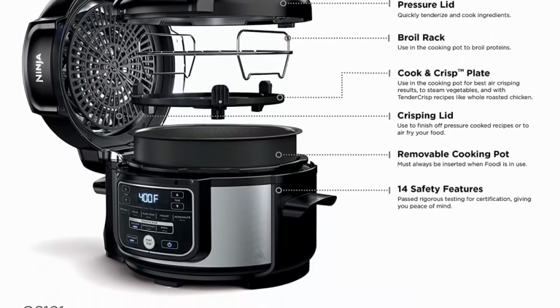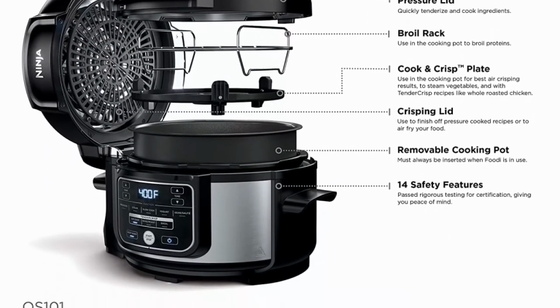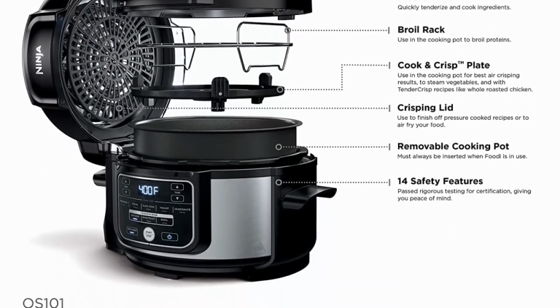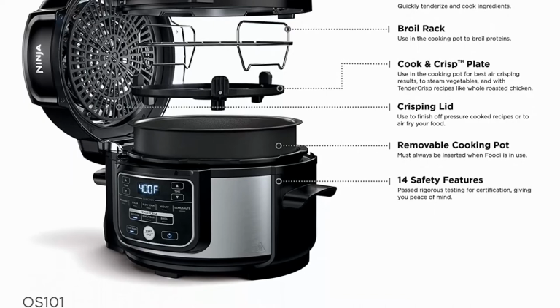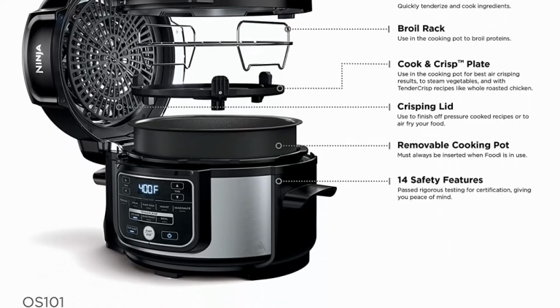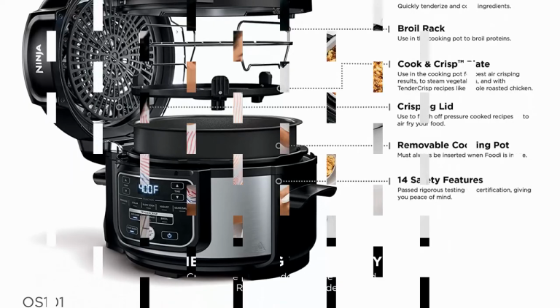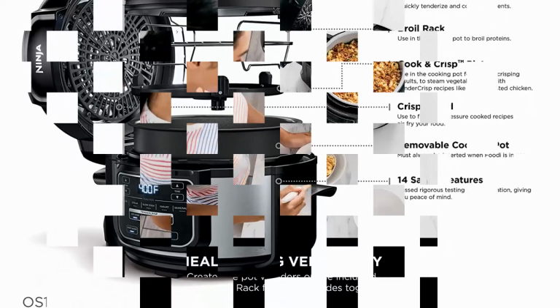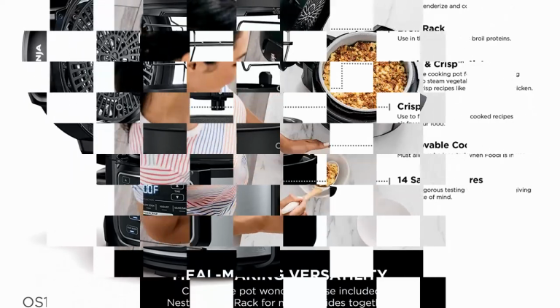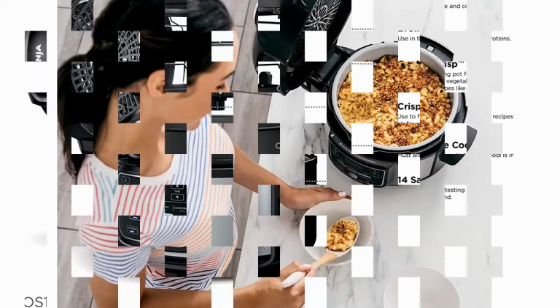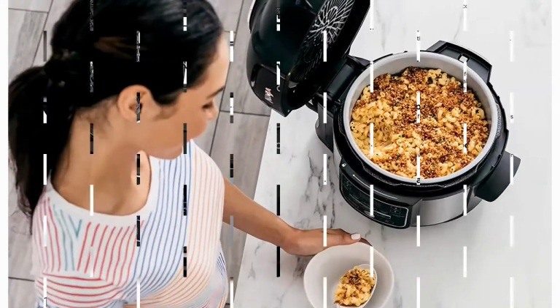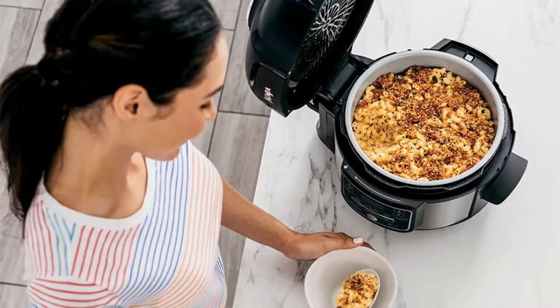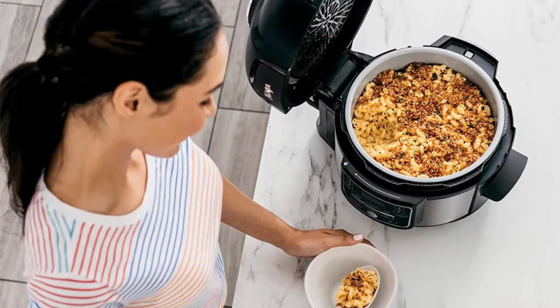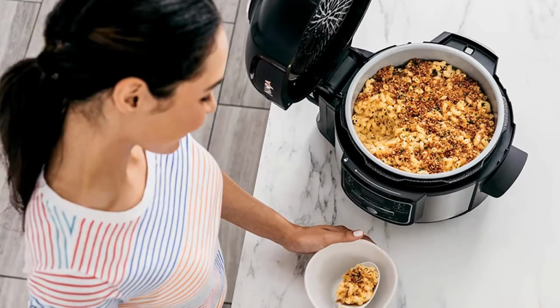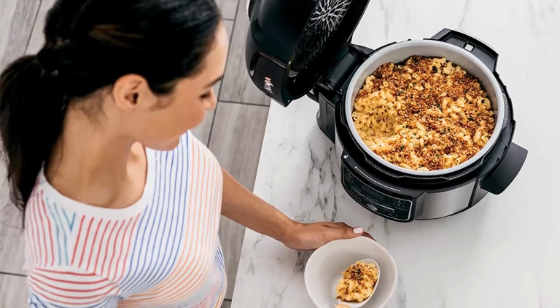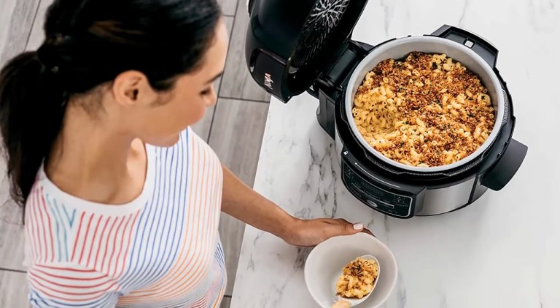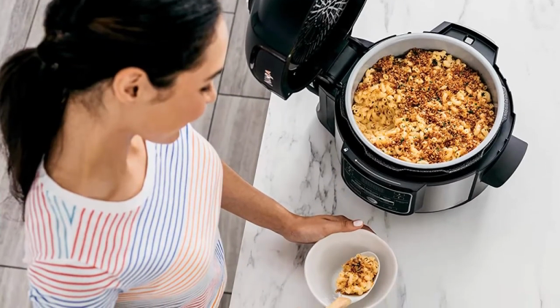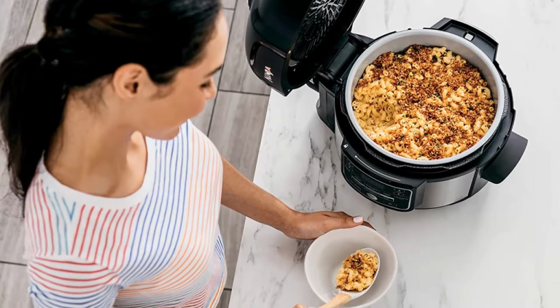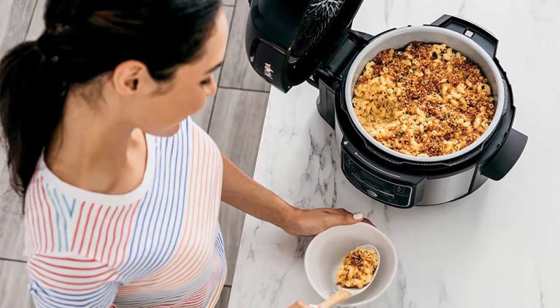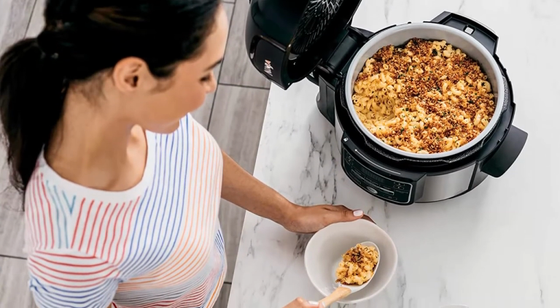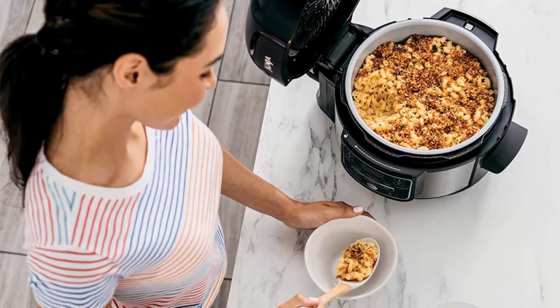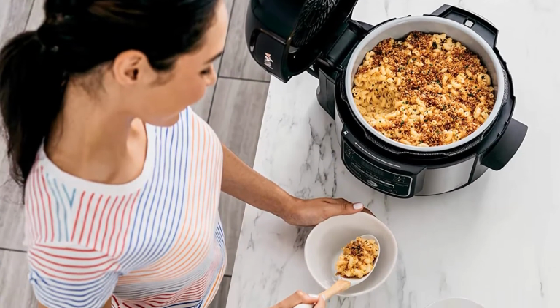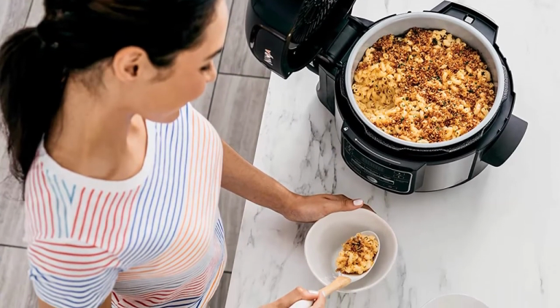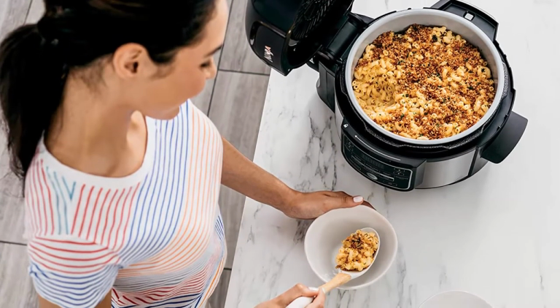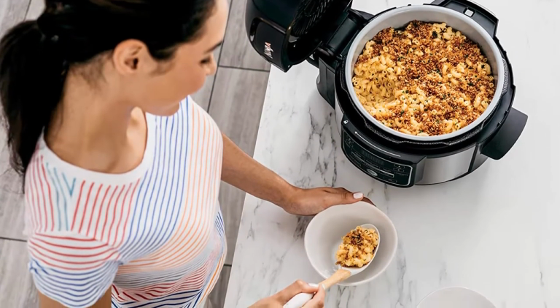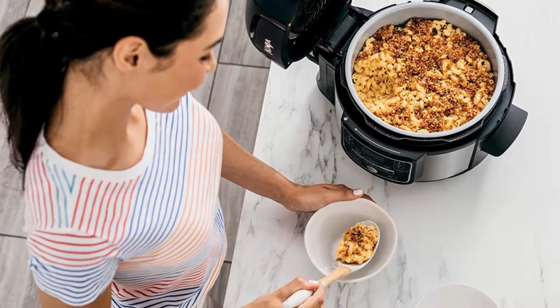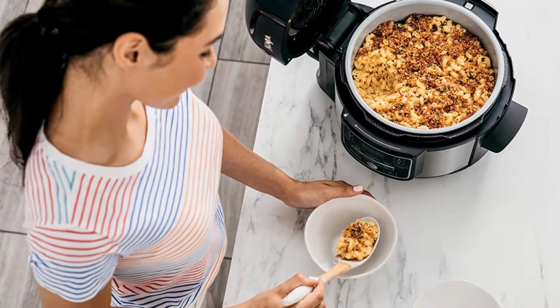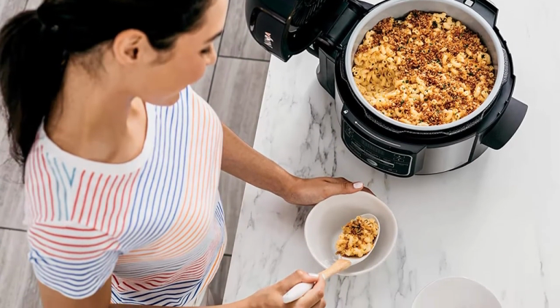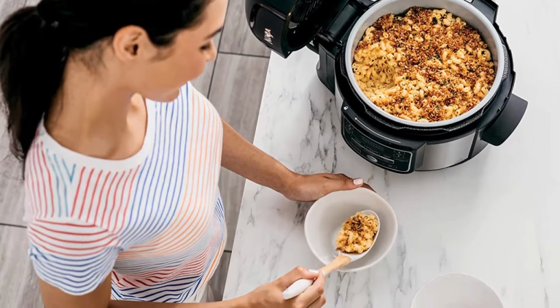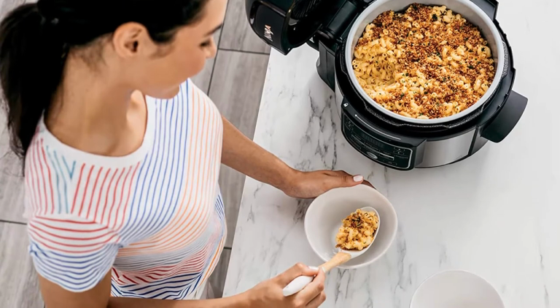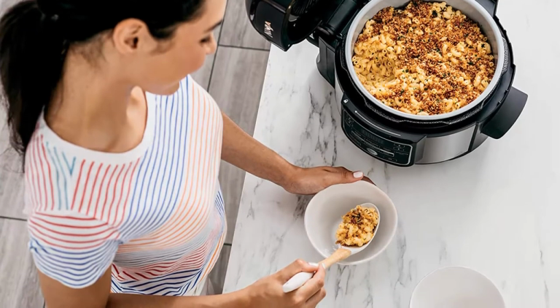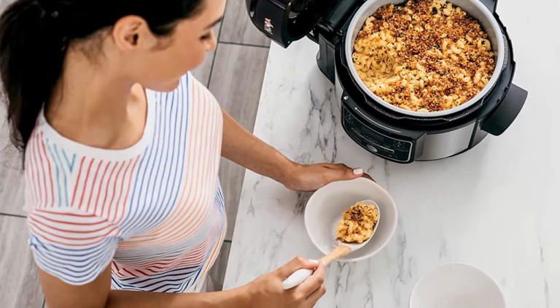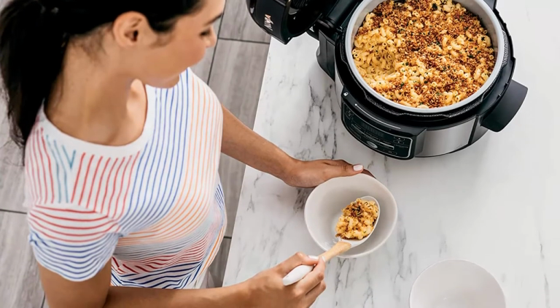Cook up to 2 pounds of French fries with up to 75% less fat than traditional frying methods.